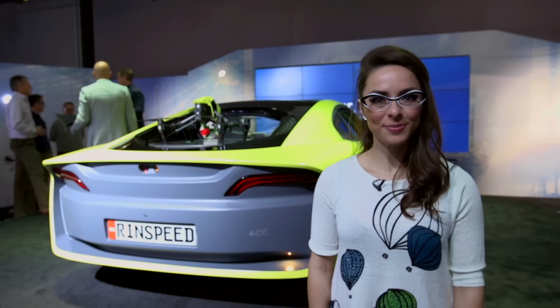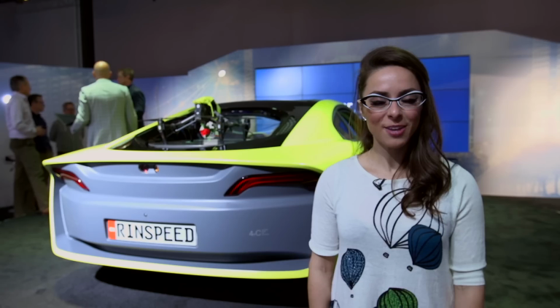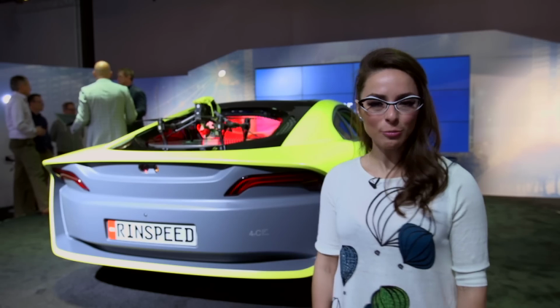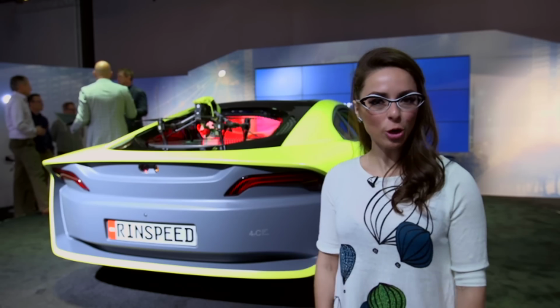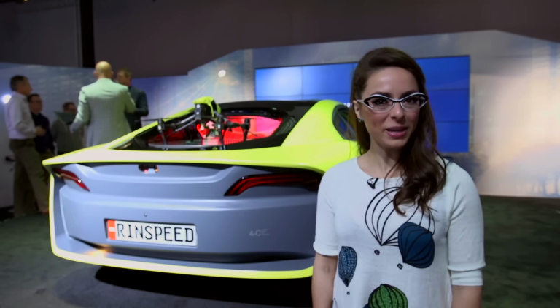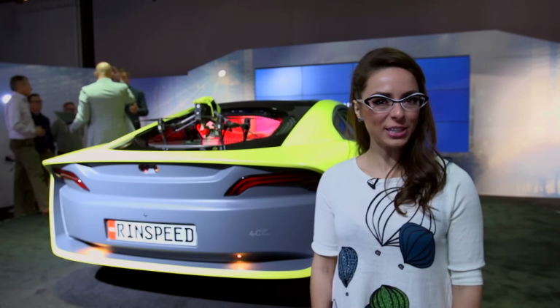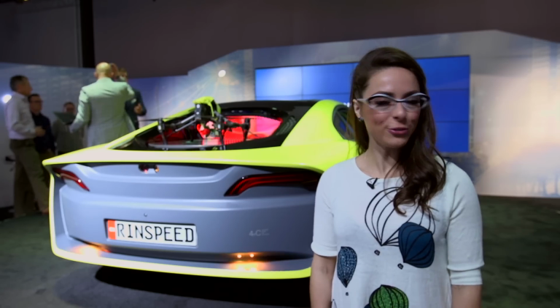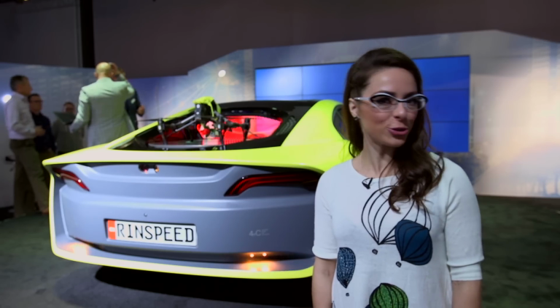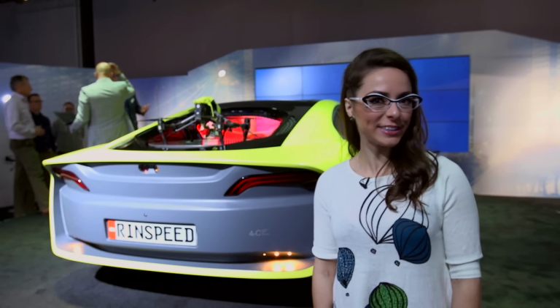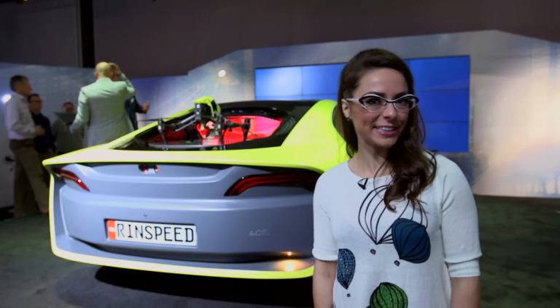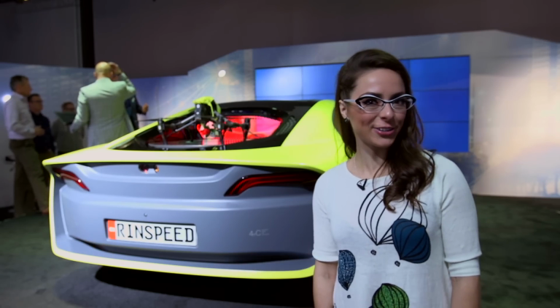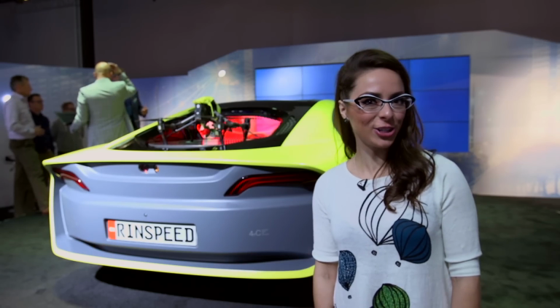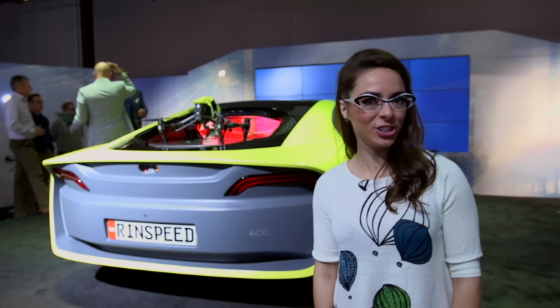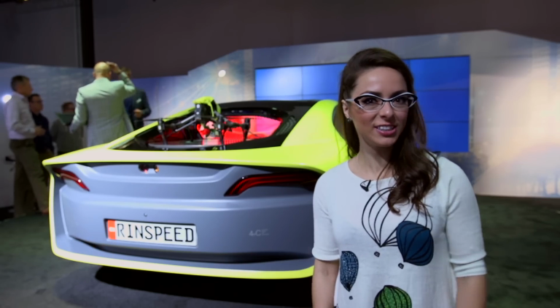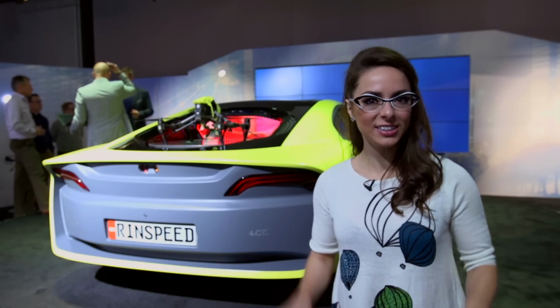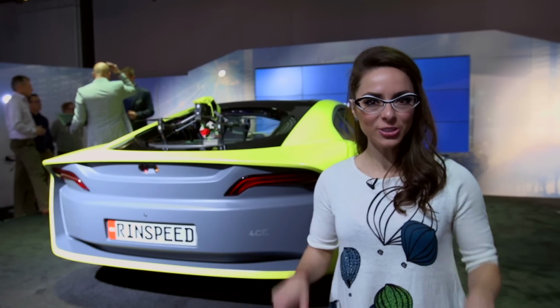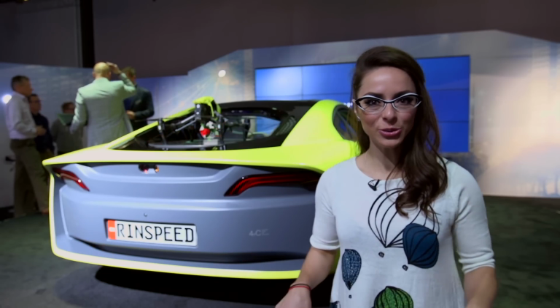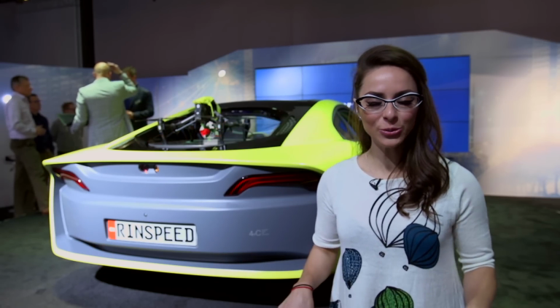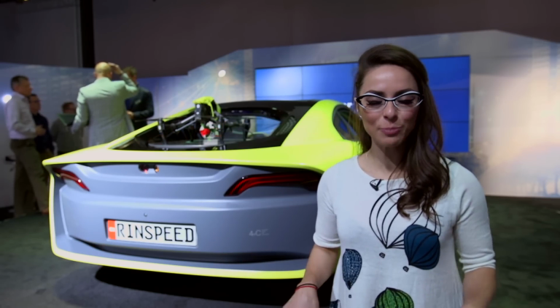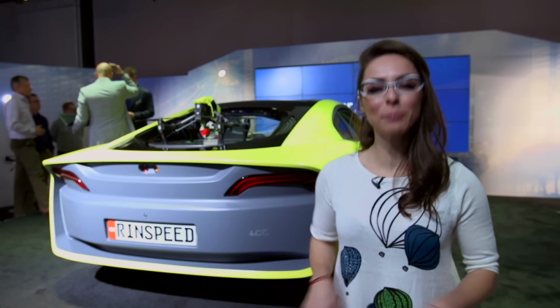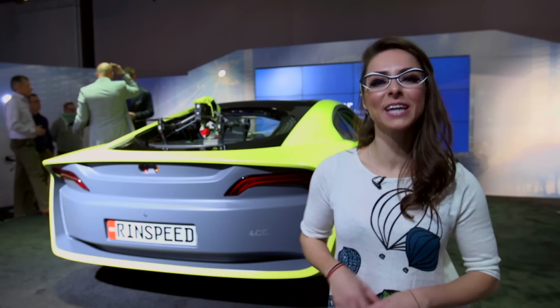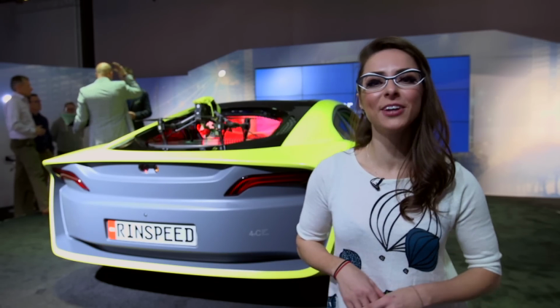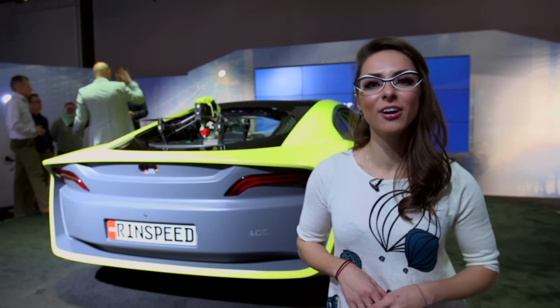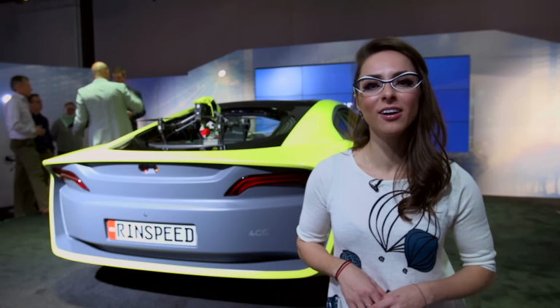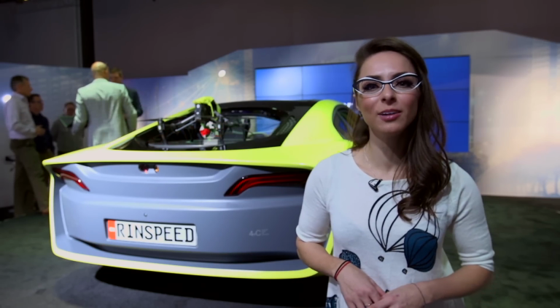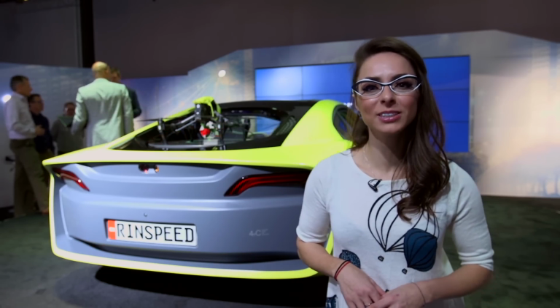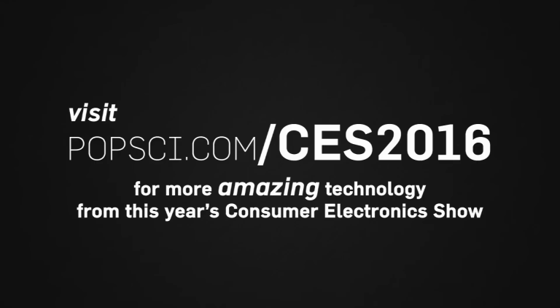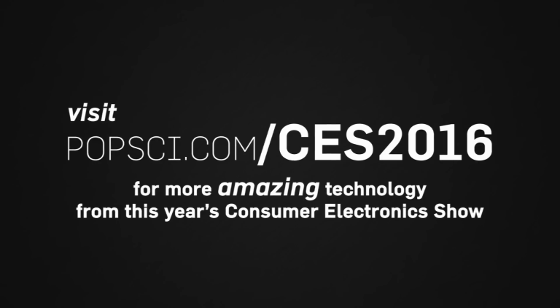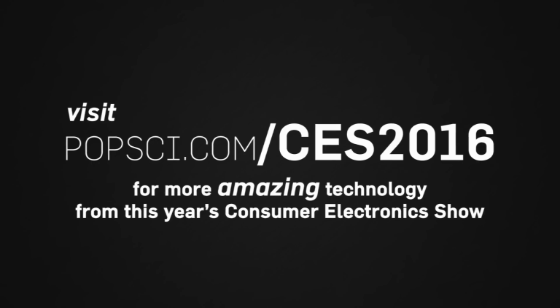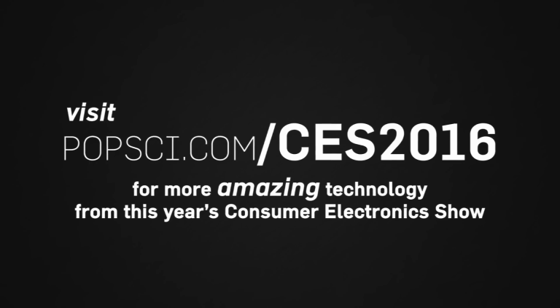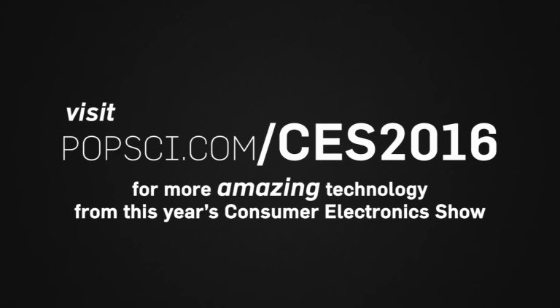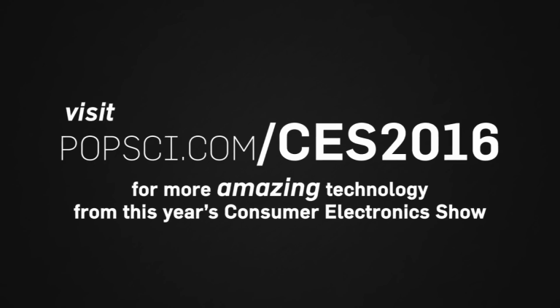For more amazing futuristic technologies, stay tuned to PupSci.com slash CES.